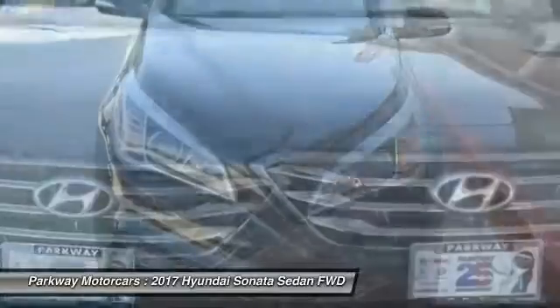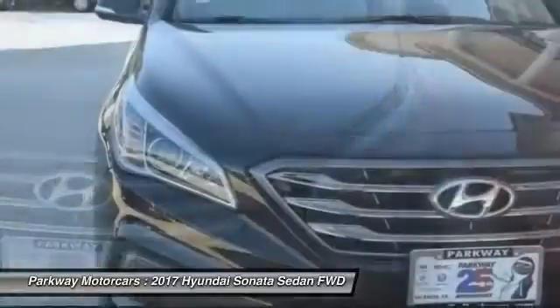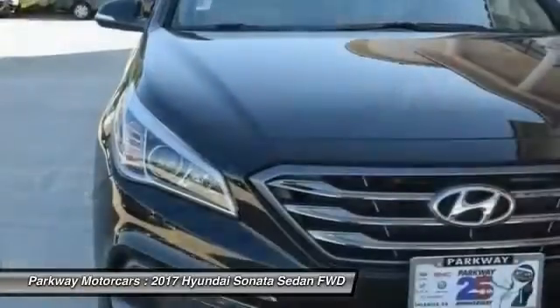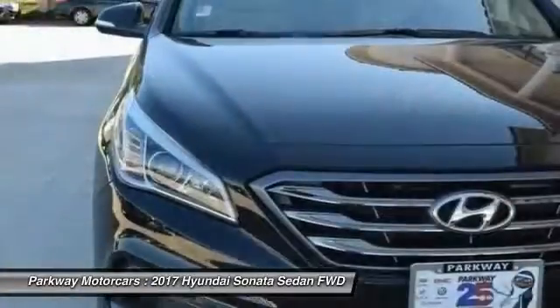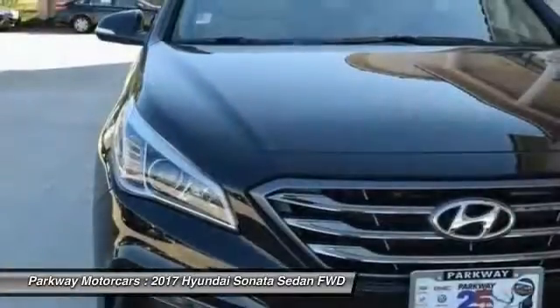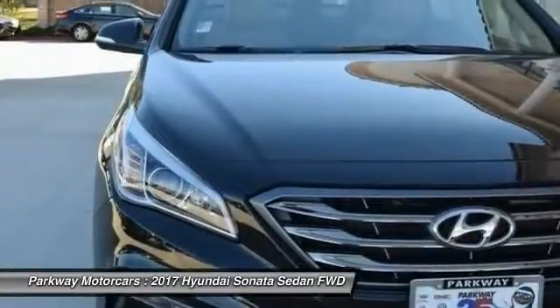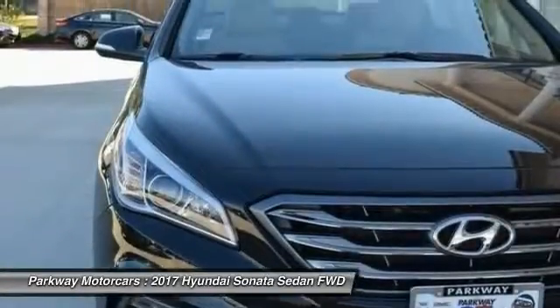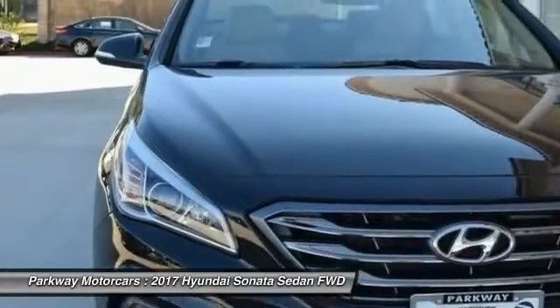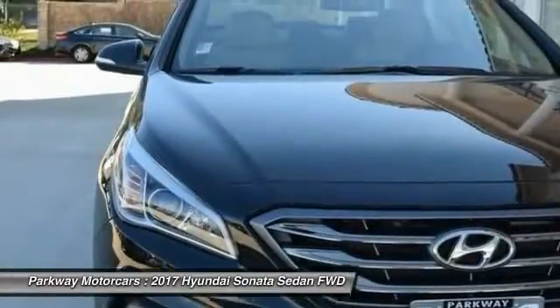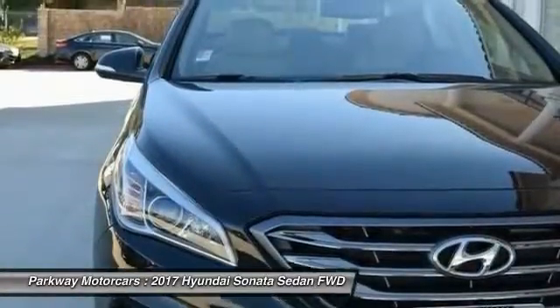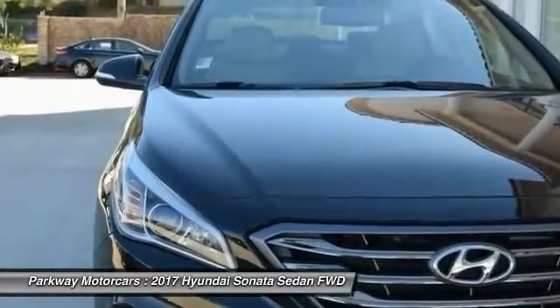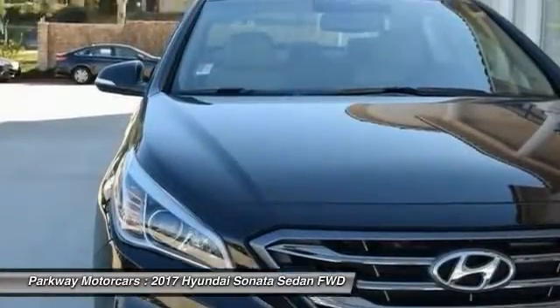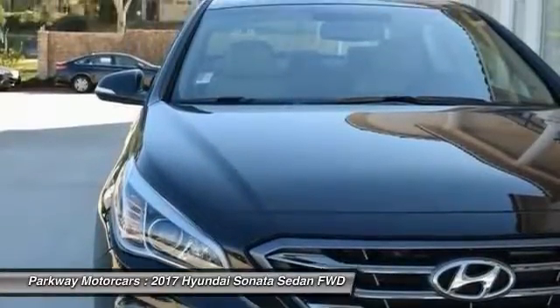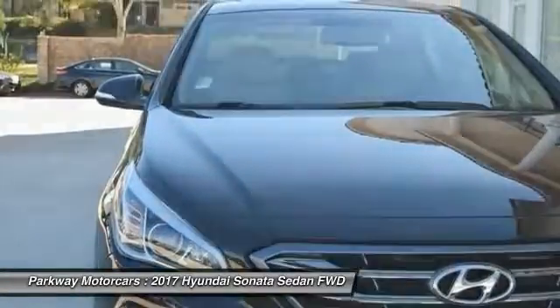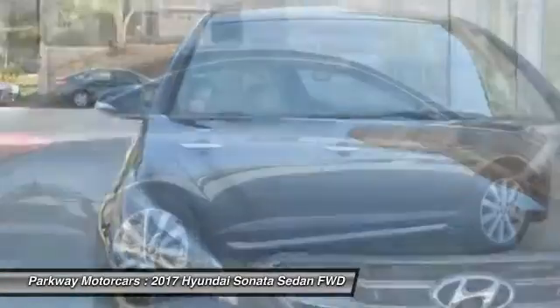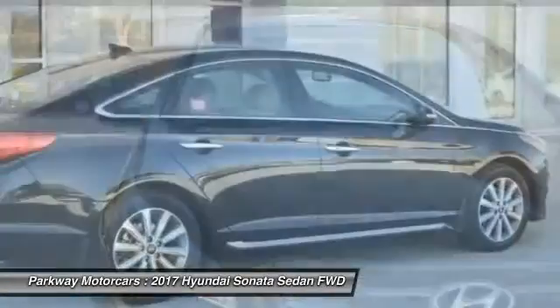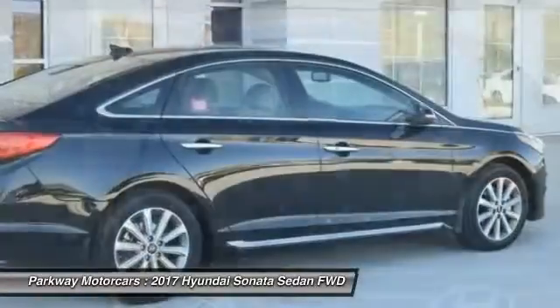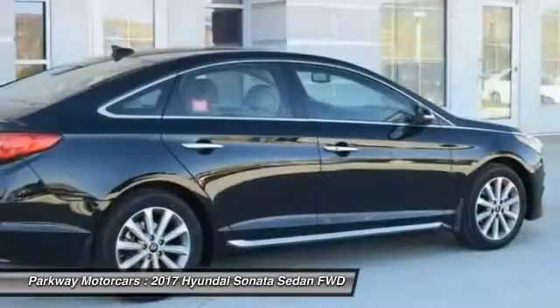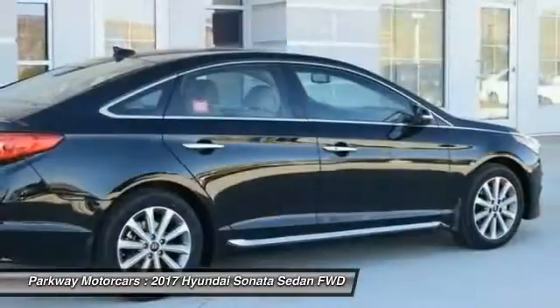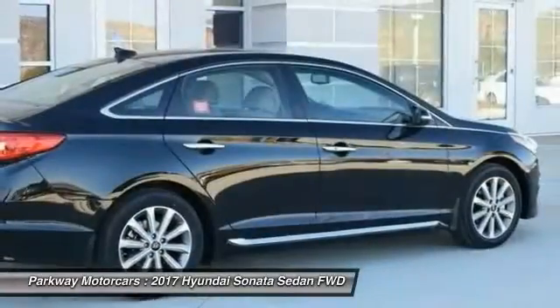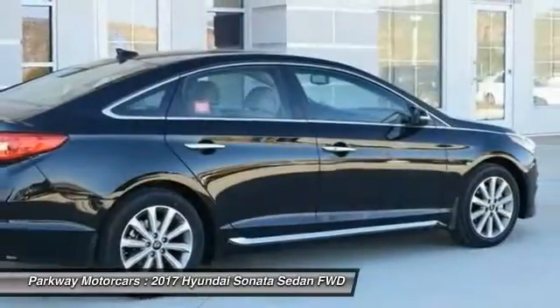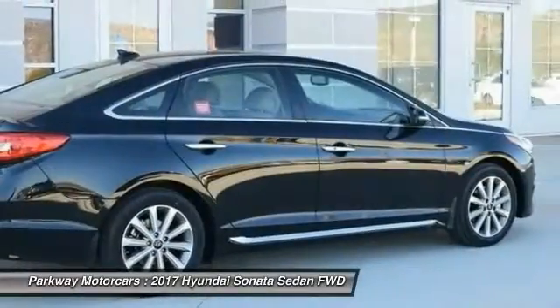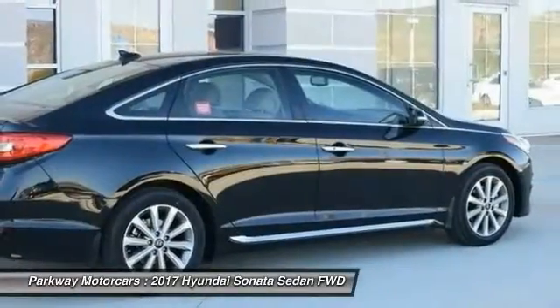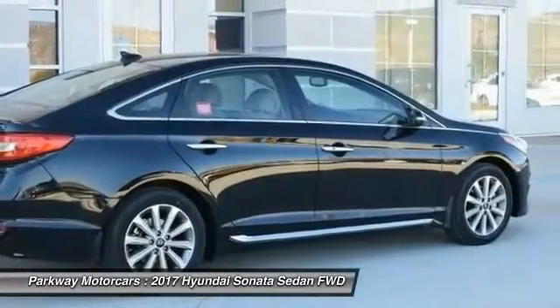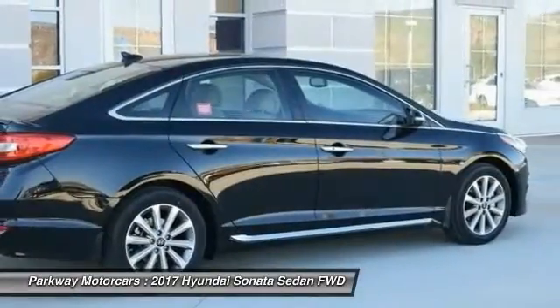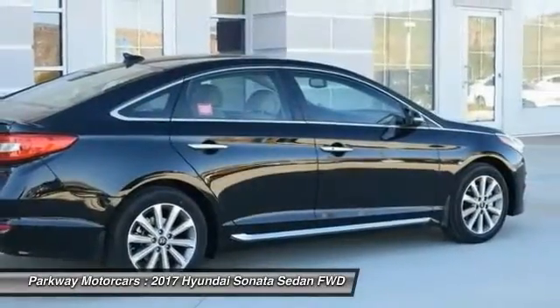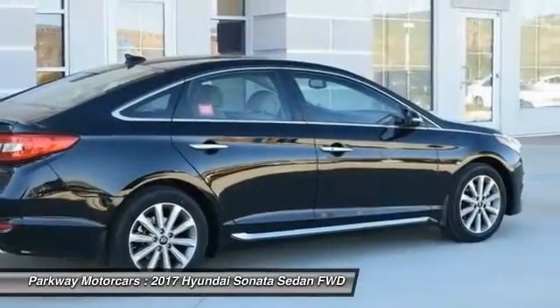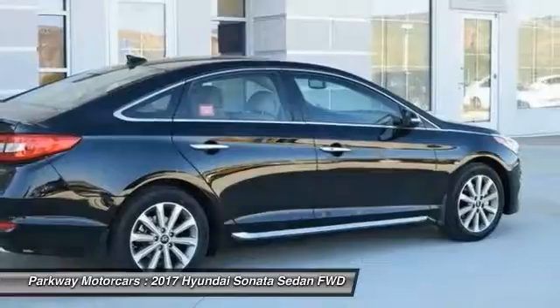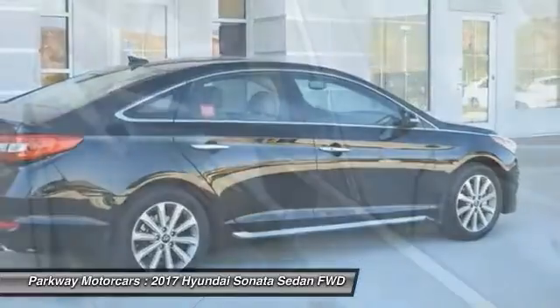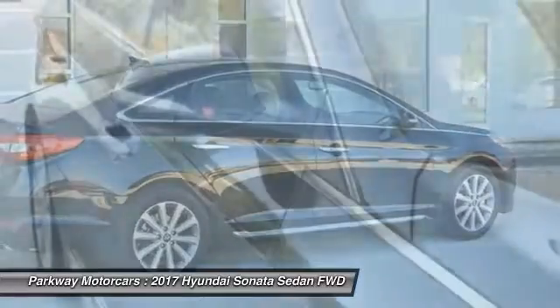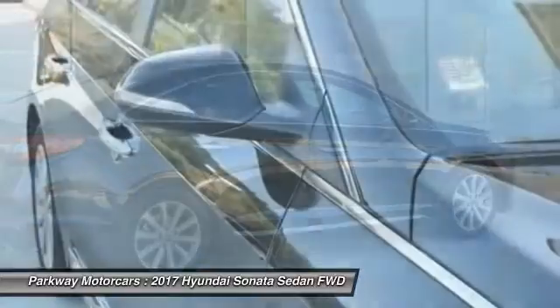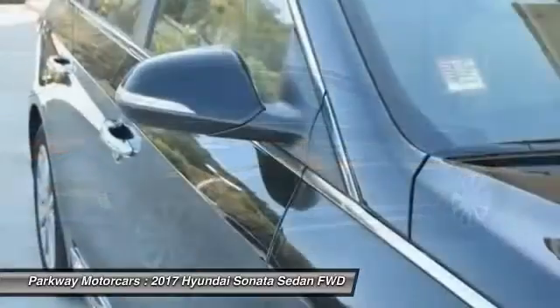Power steering, four-wheel disc brakes, compass, electronic stability control, and heated front seats.